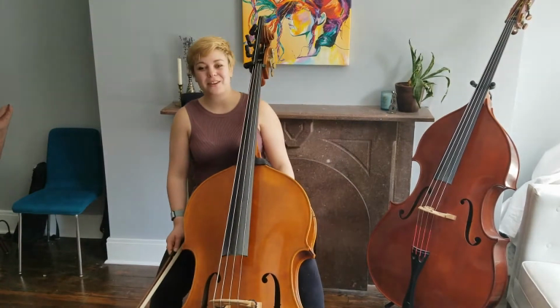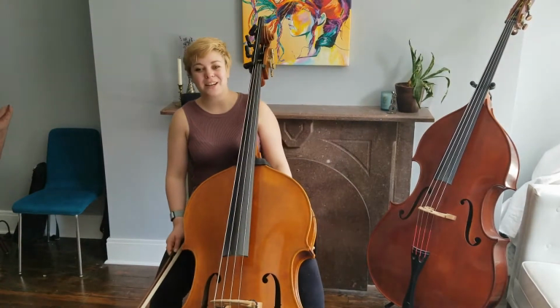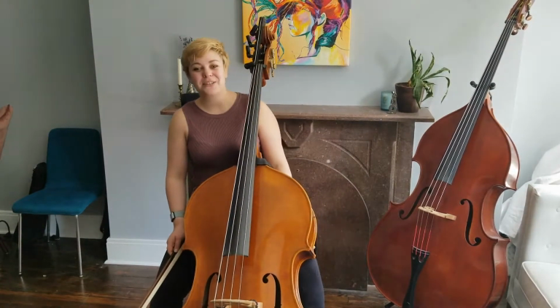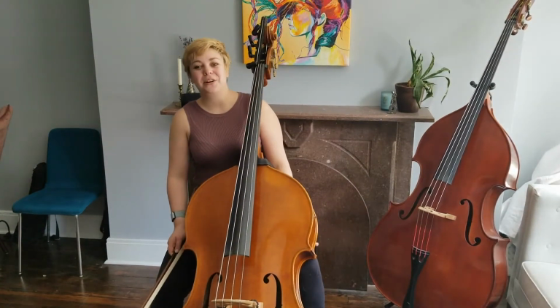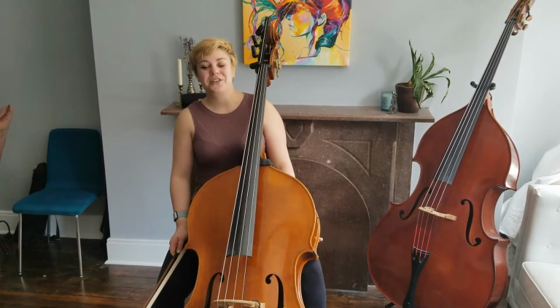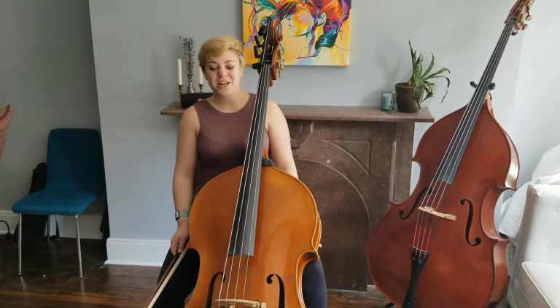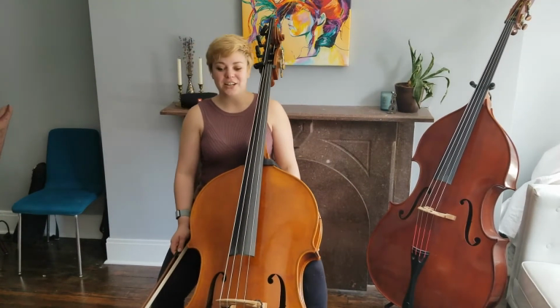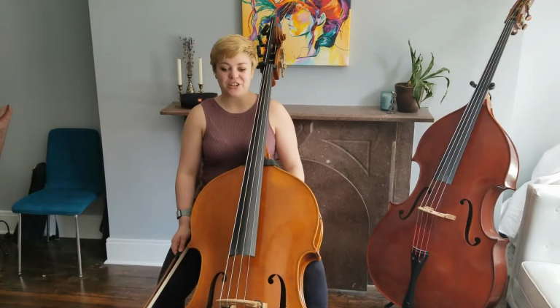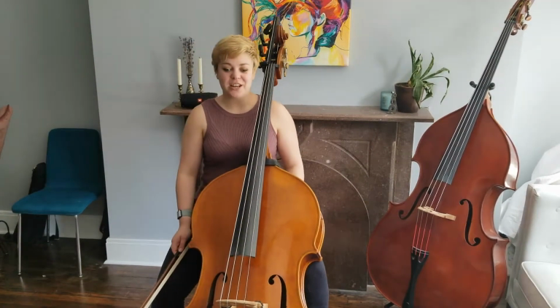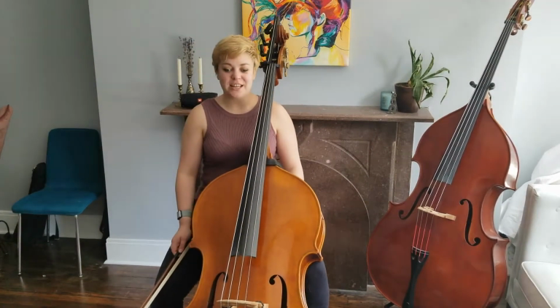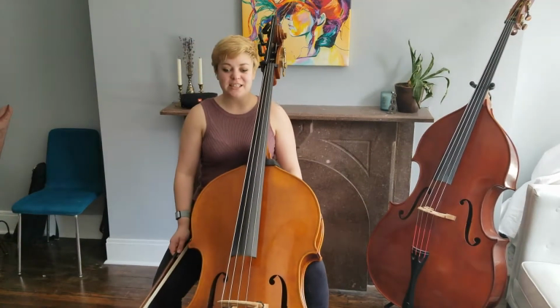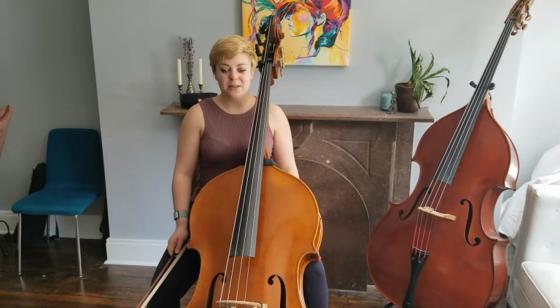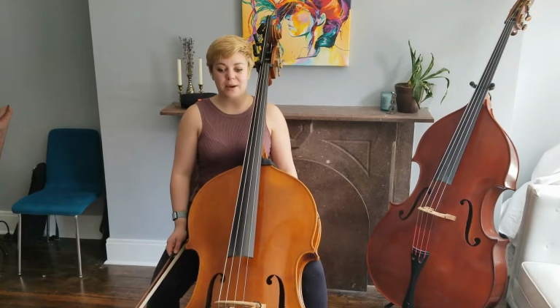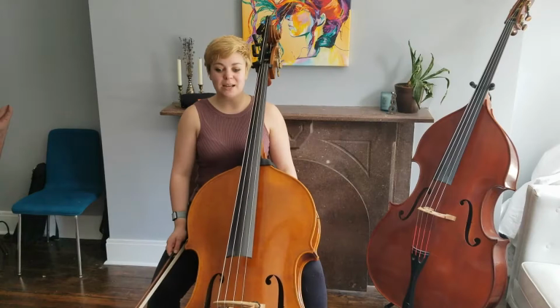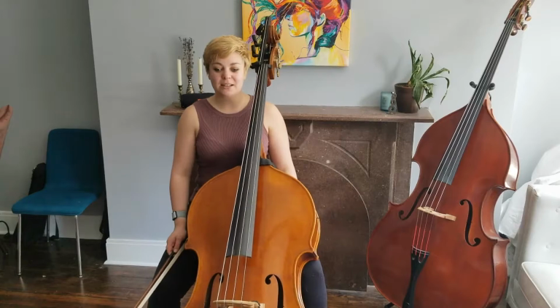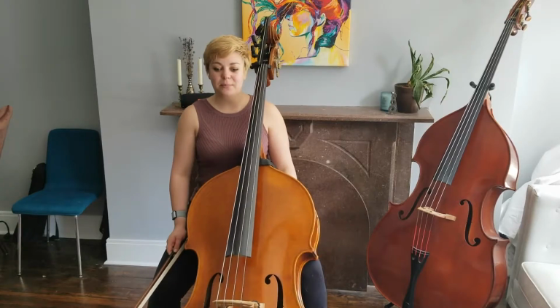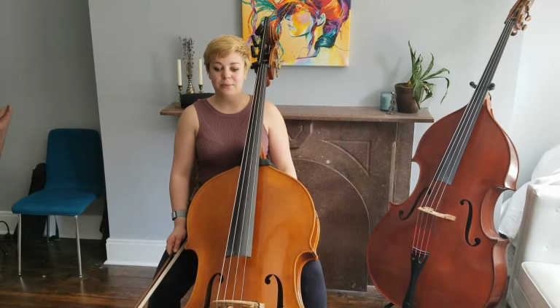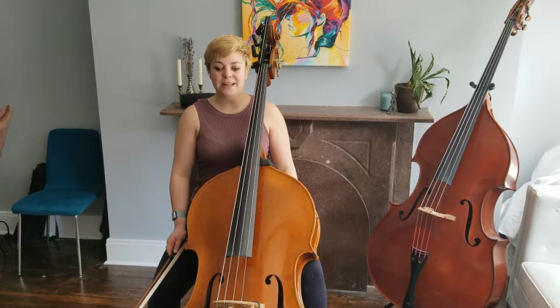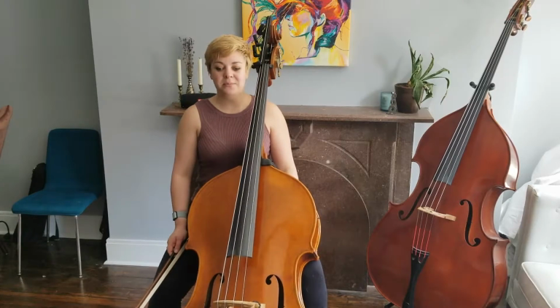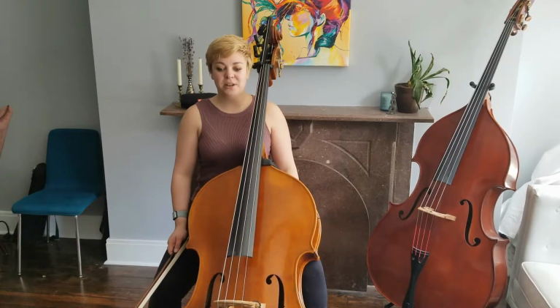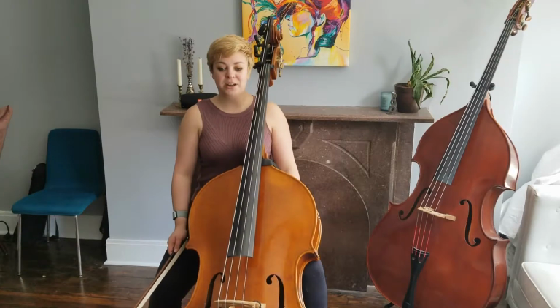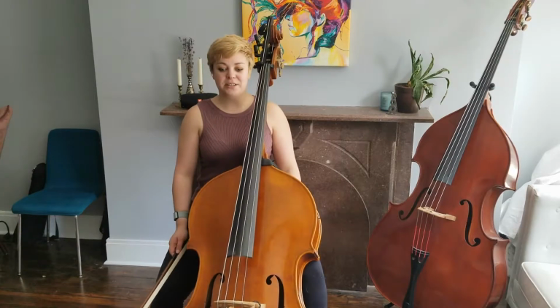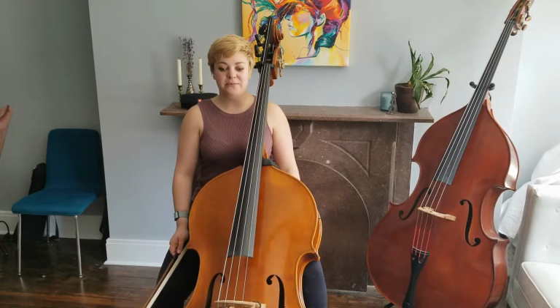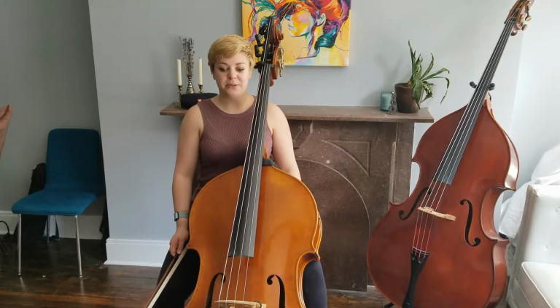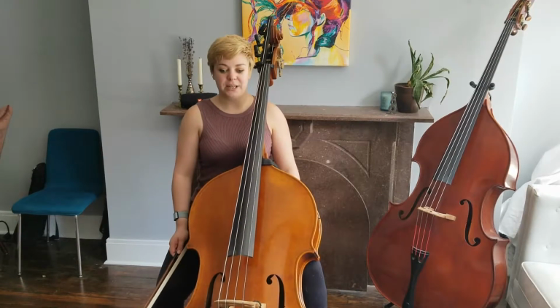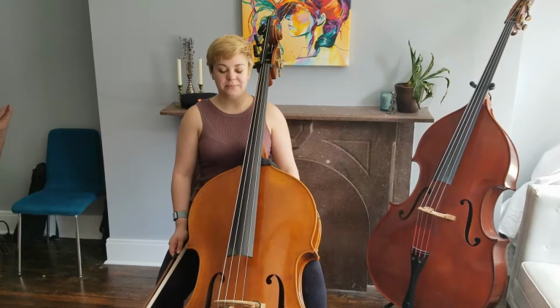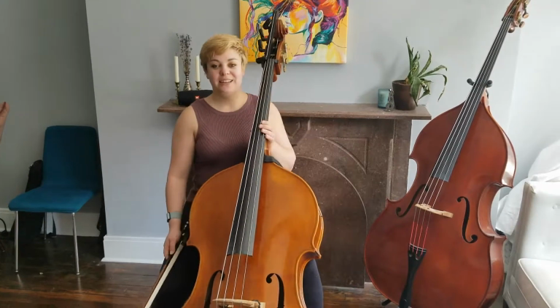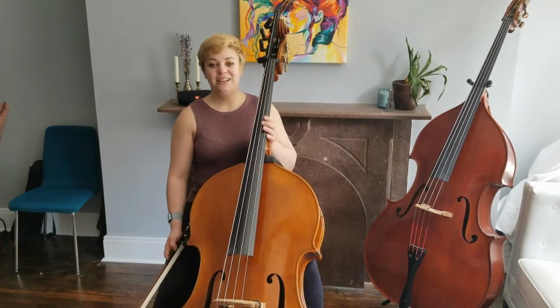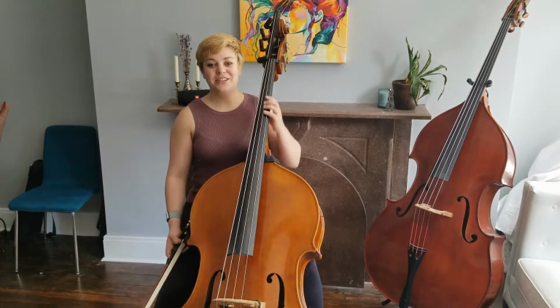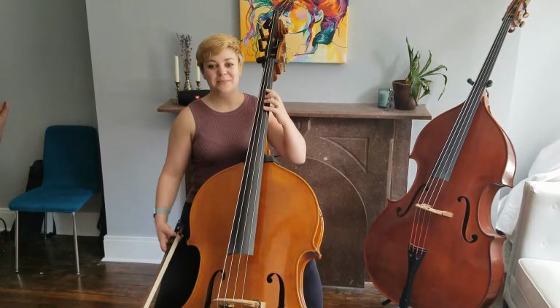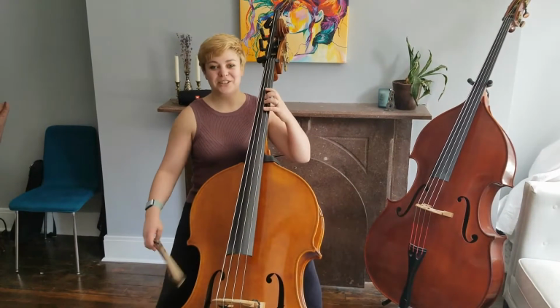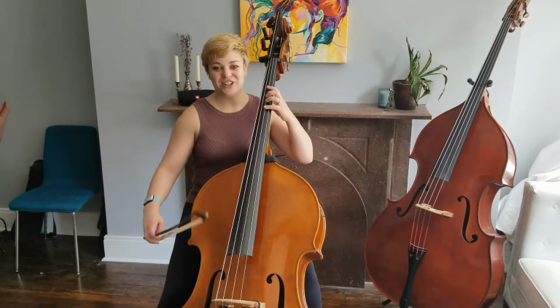The second excerpt that we'll be talking about for the concert orchestra audition is the Bach Brandenburg Symphonia. Here's a demonstration.